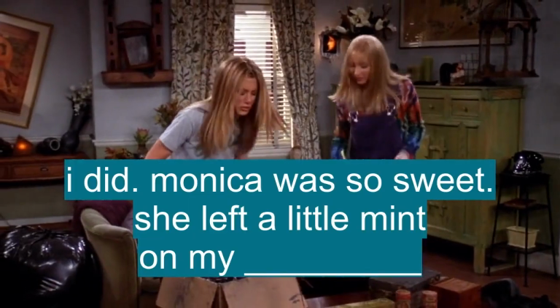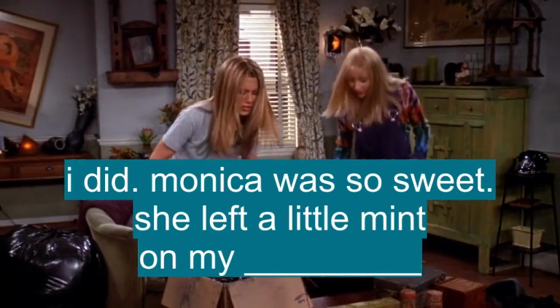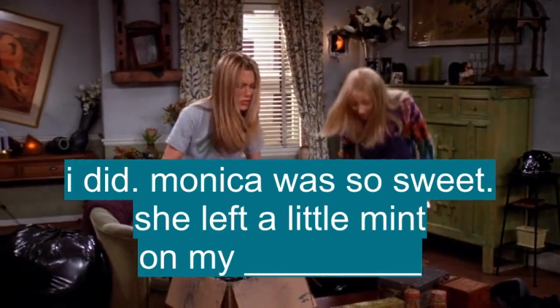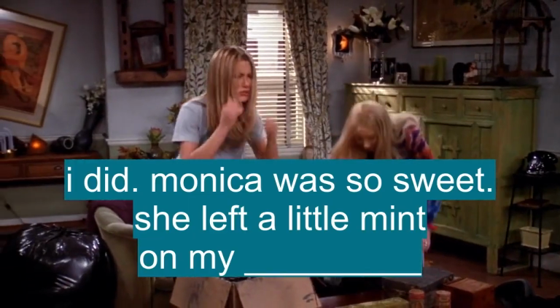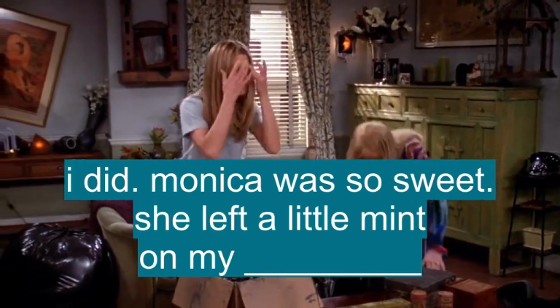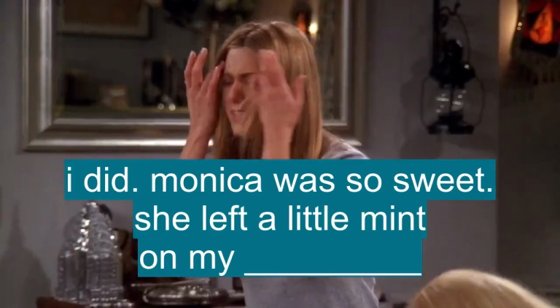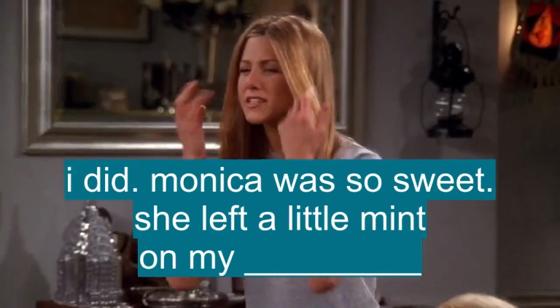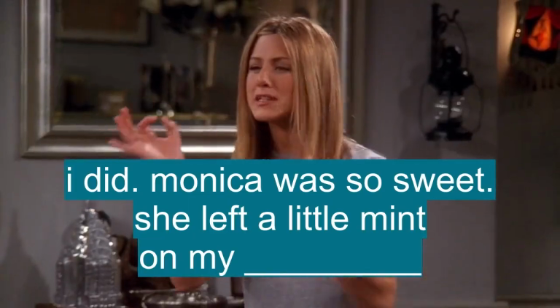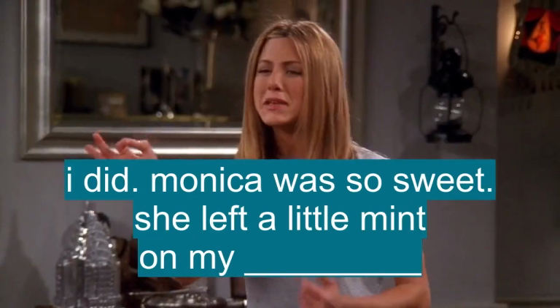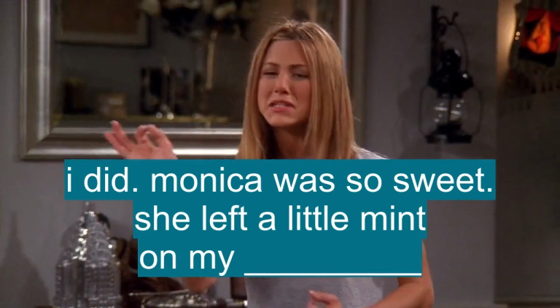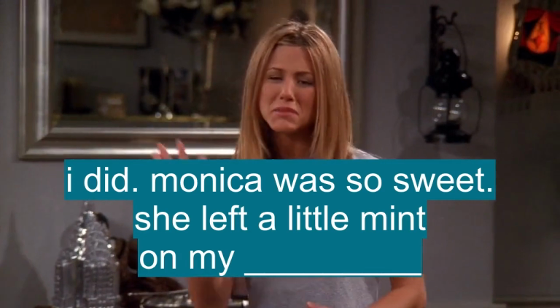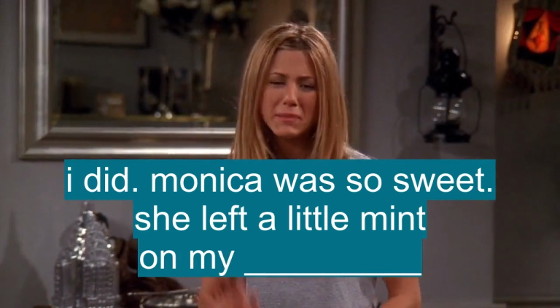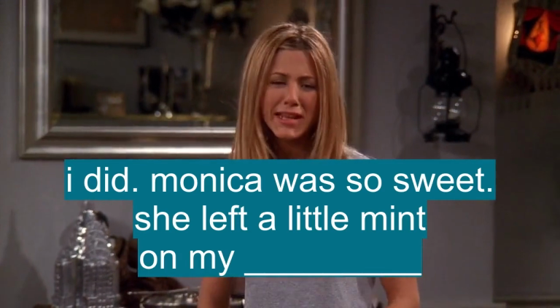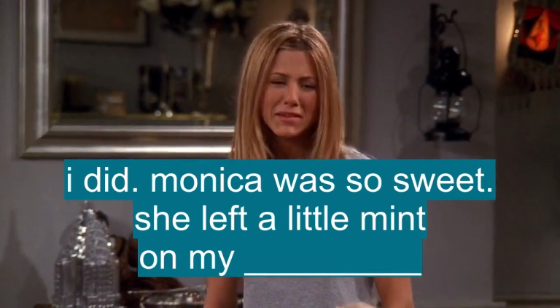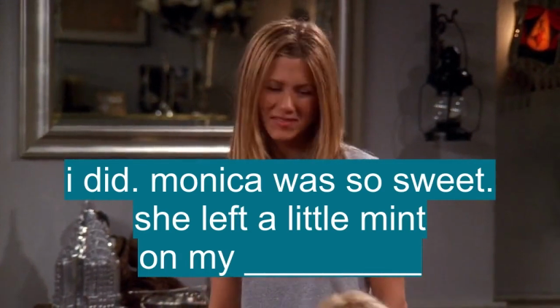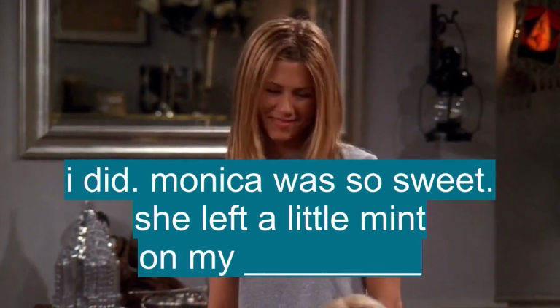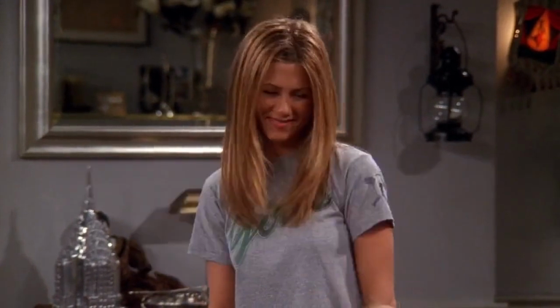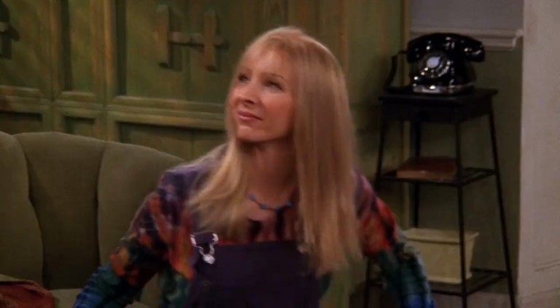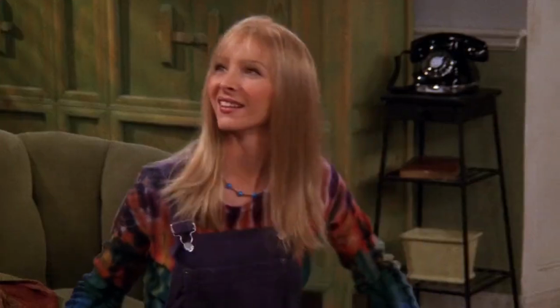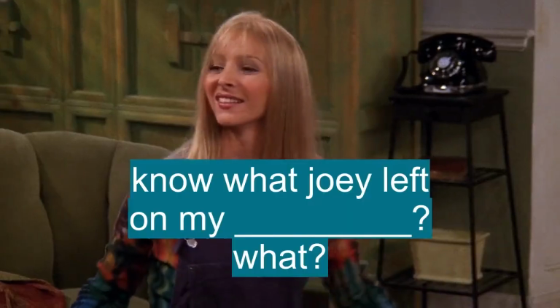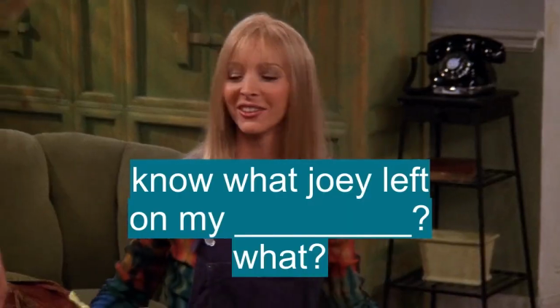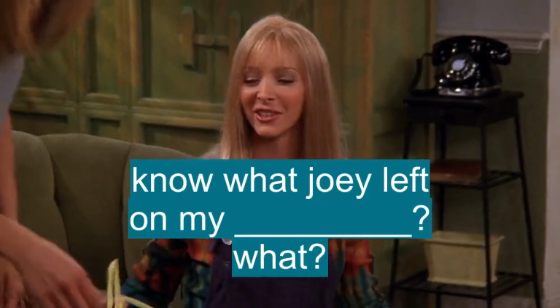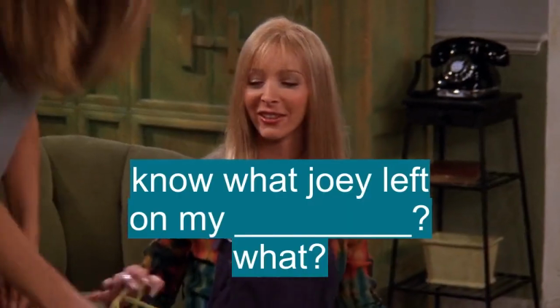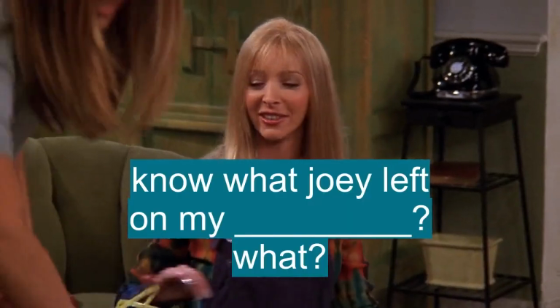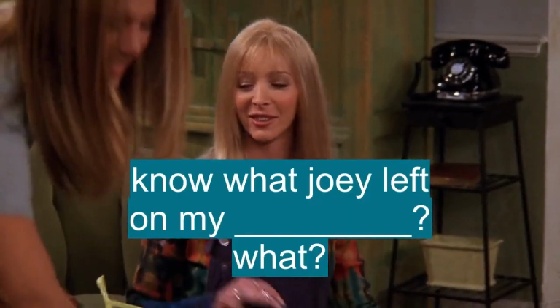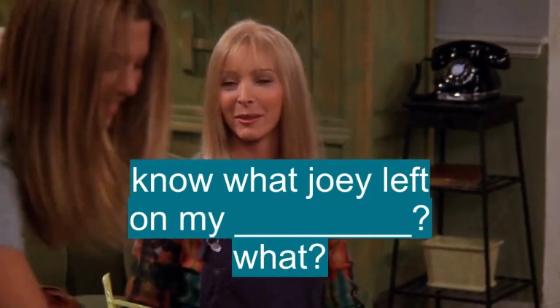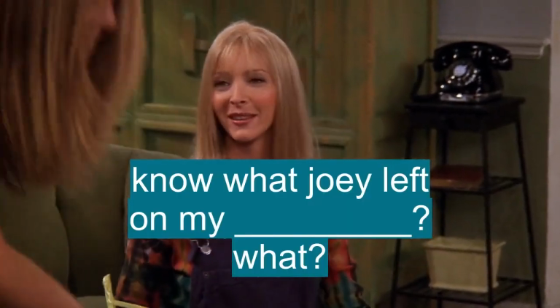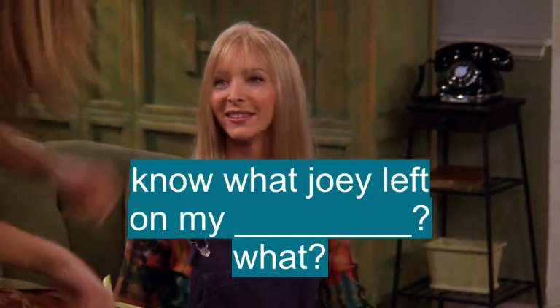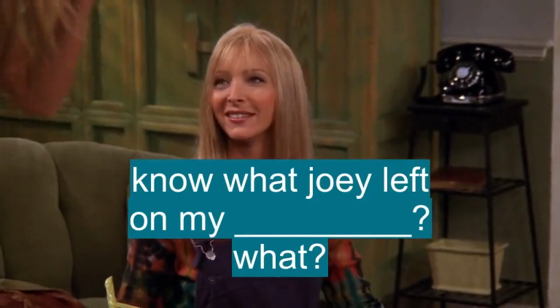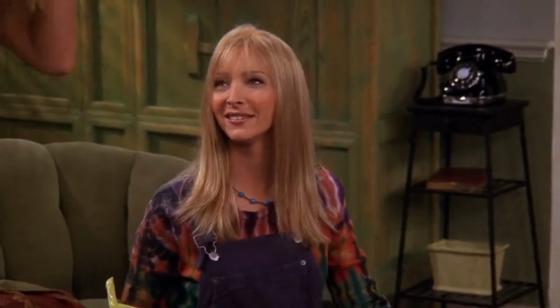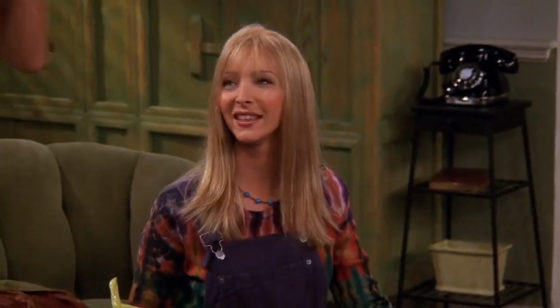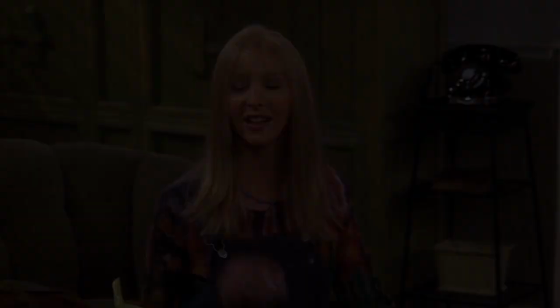Monica was so sweet. She left a little mint on my pillow. You know what Joey left on my pillow? Gum.